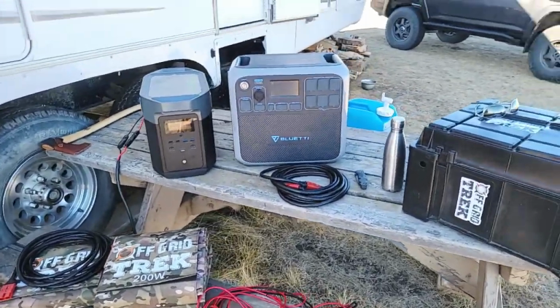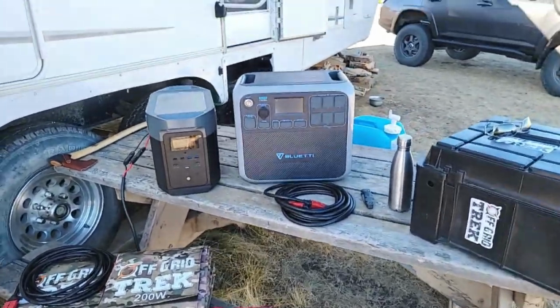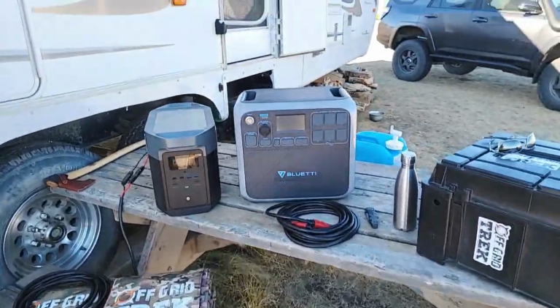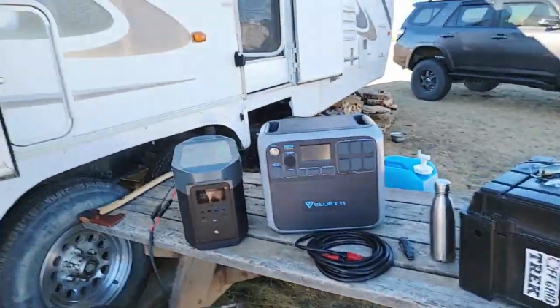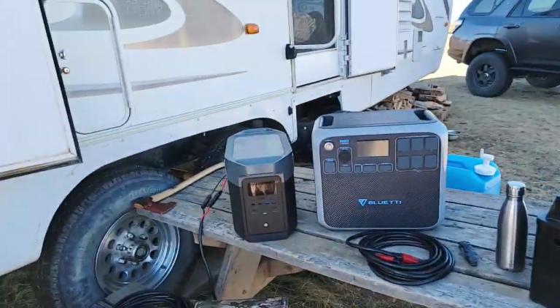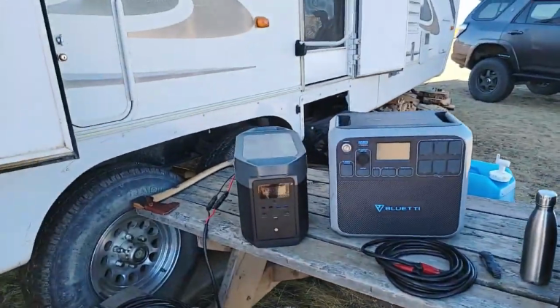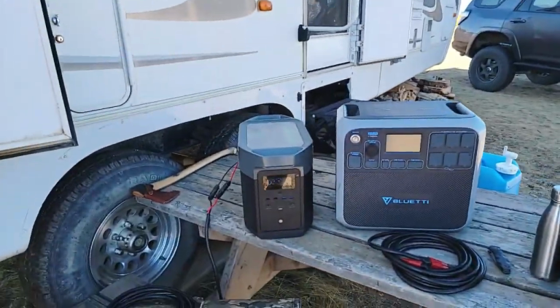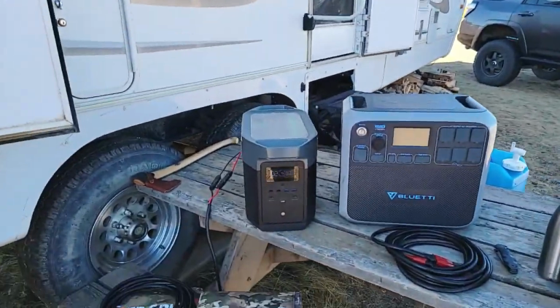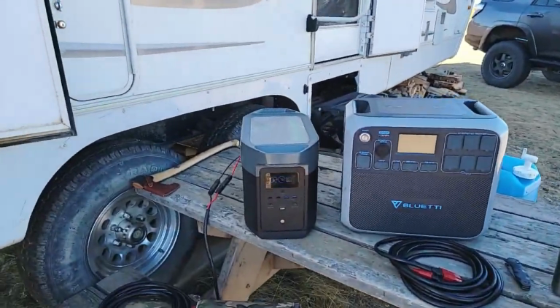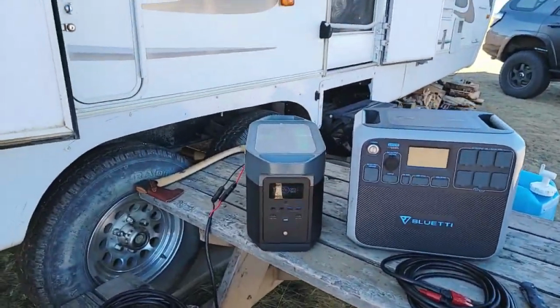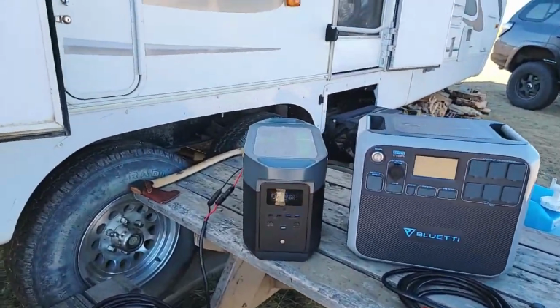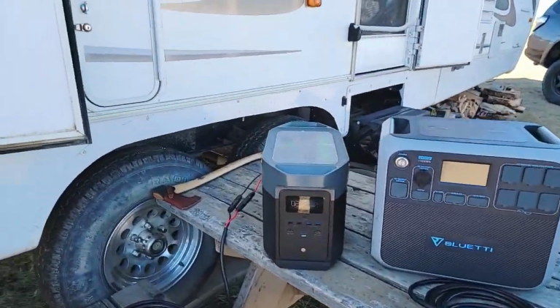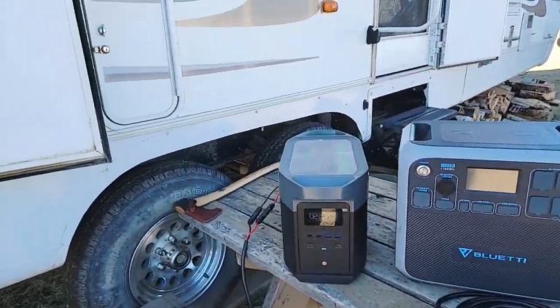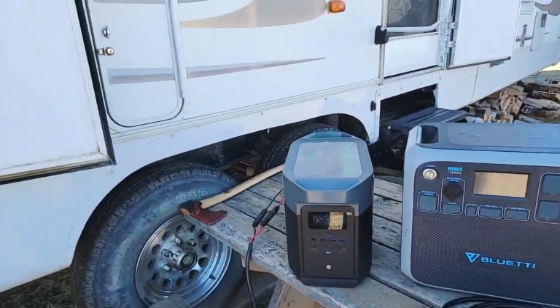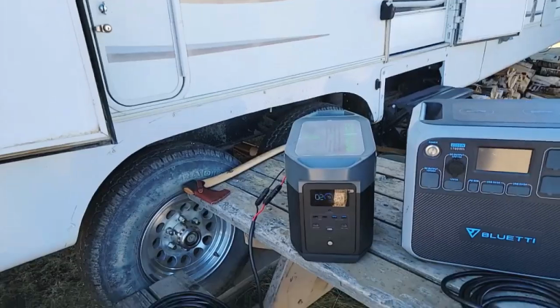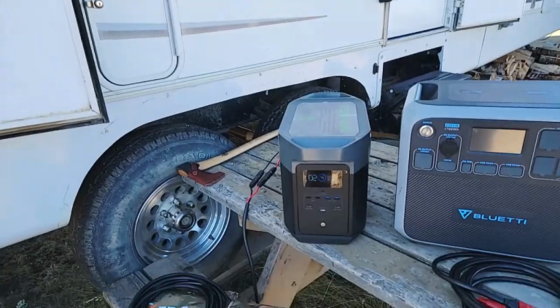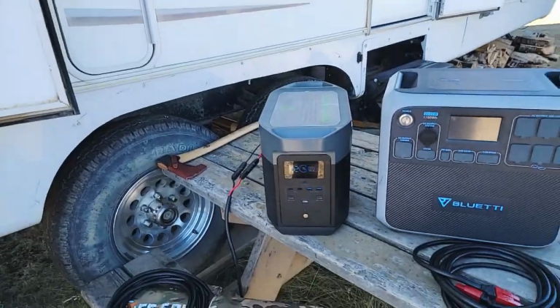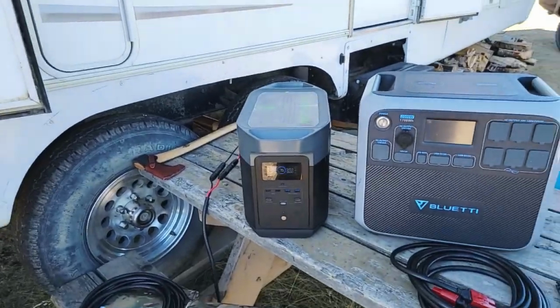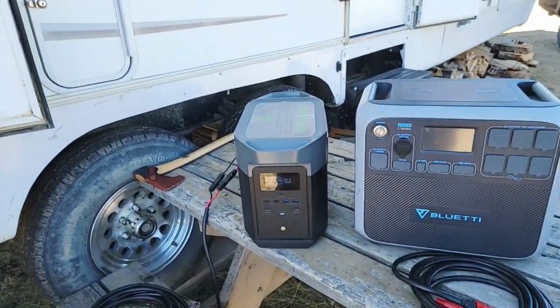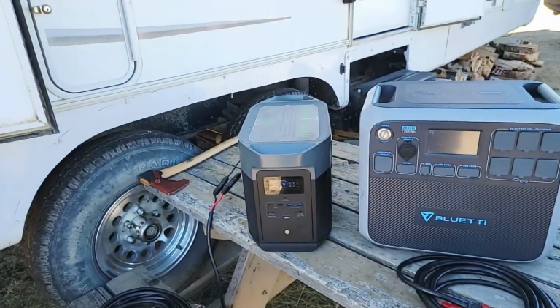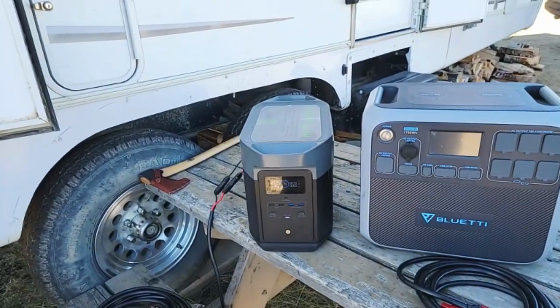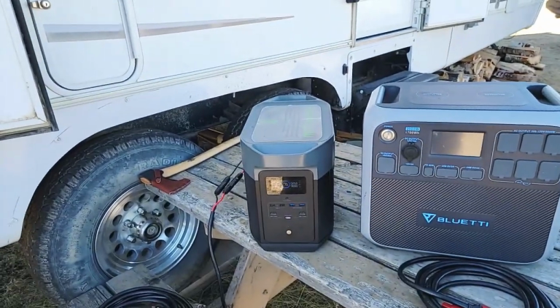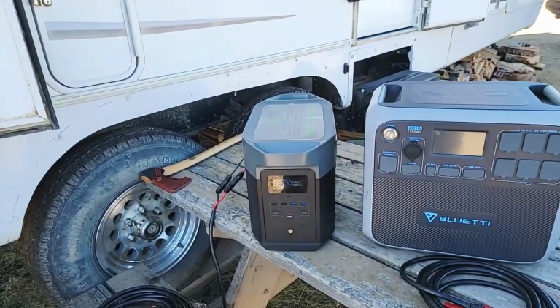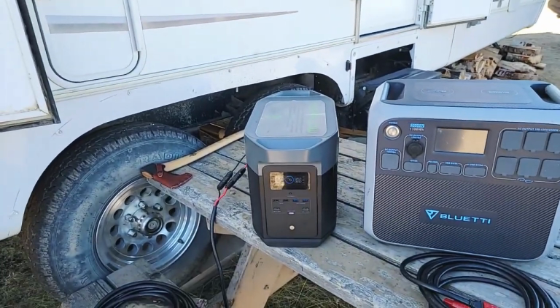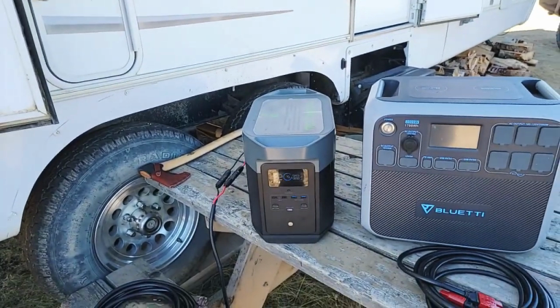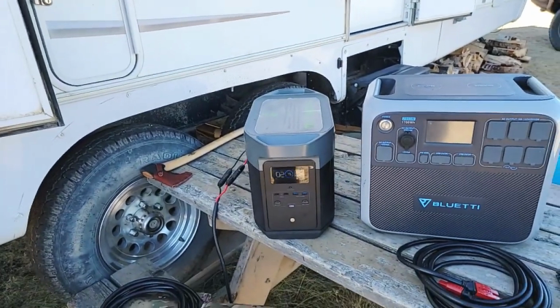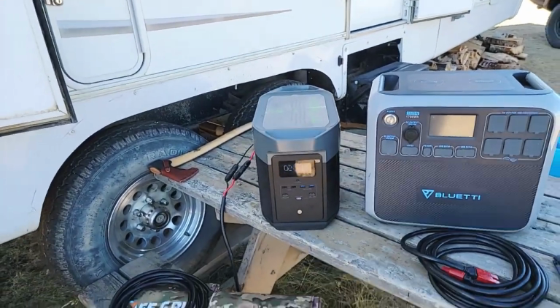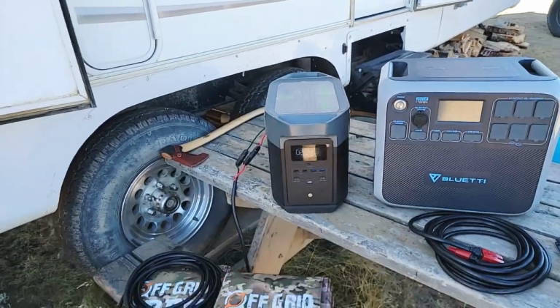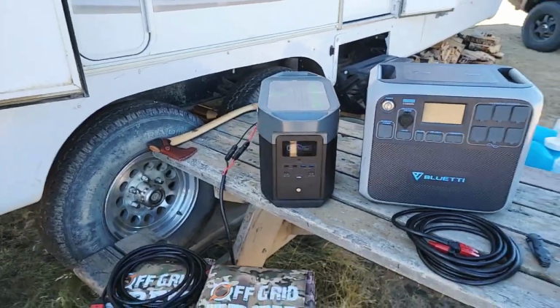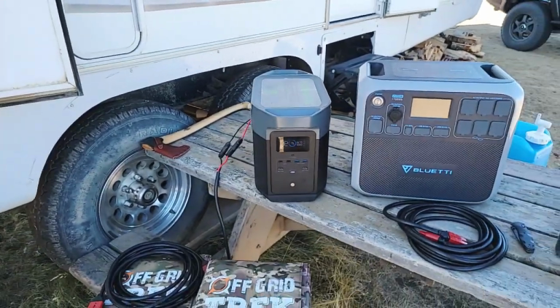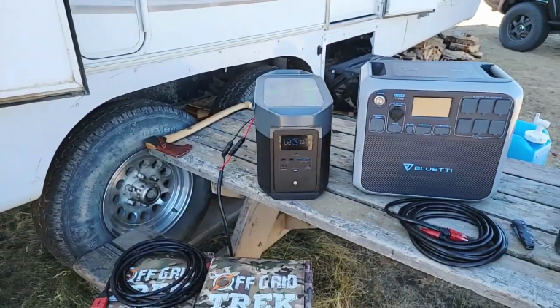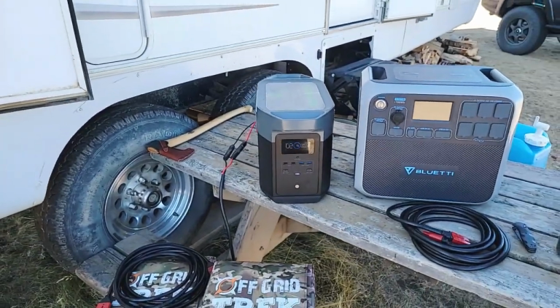The EcoFlow Delta Max is new to the market here as of about one month ago.